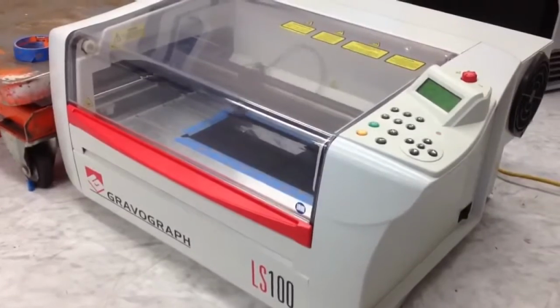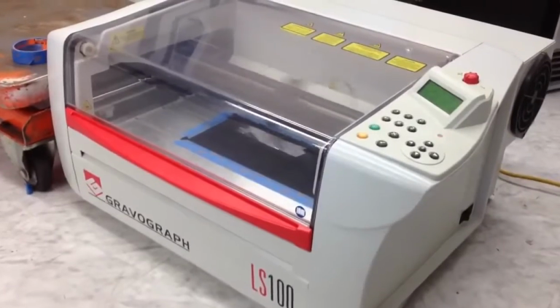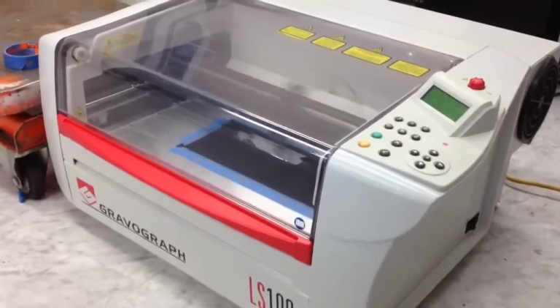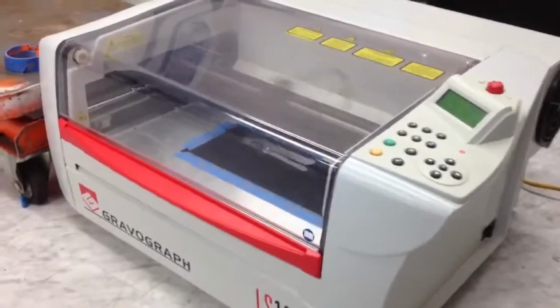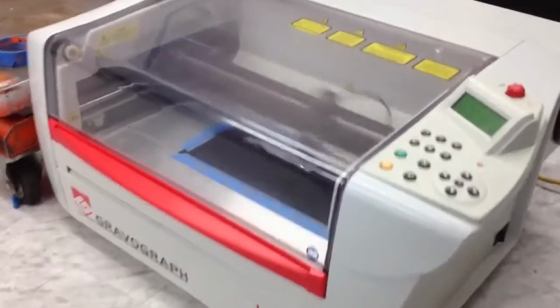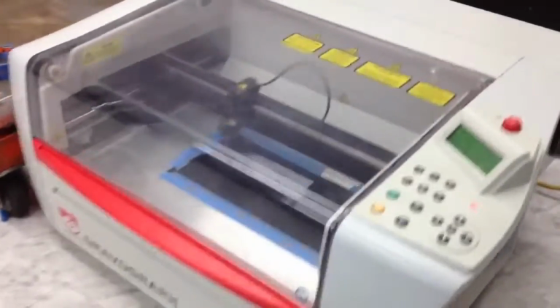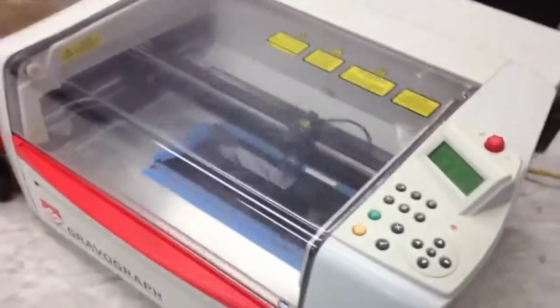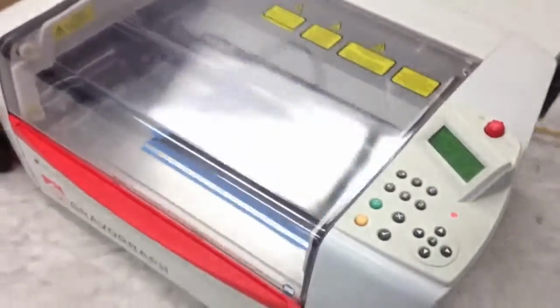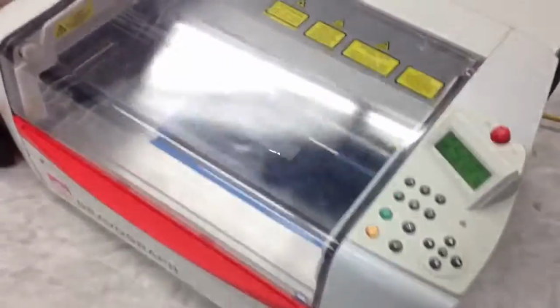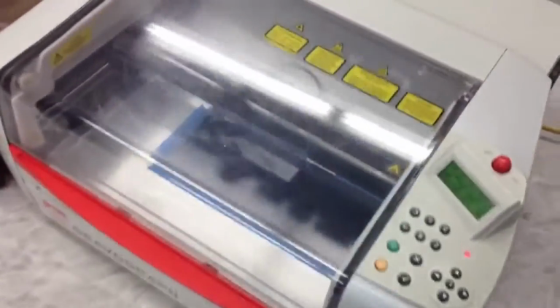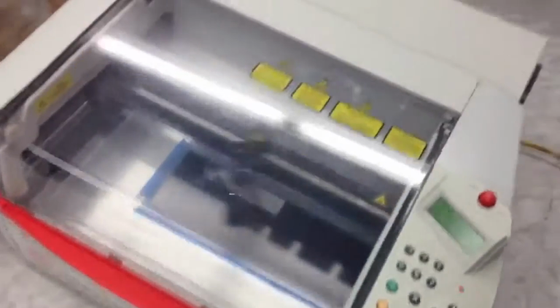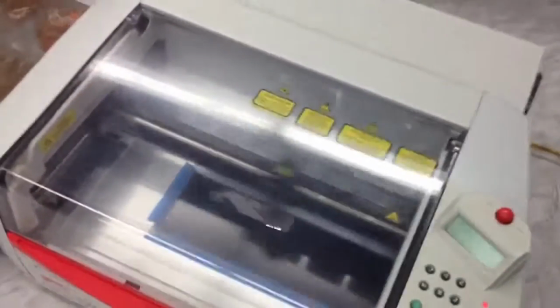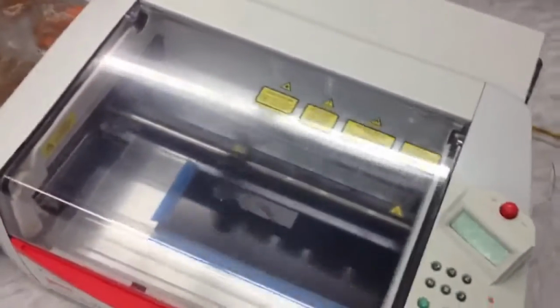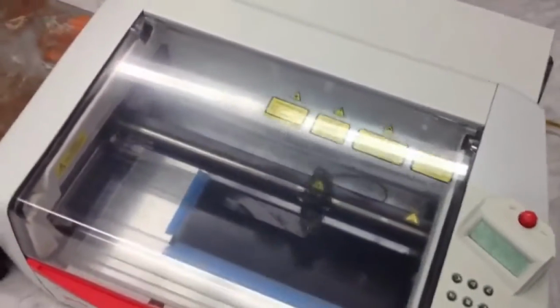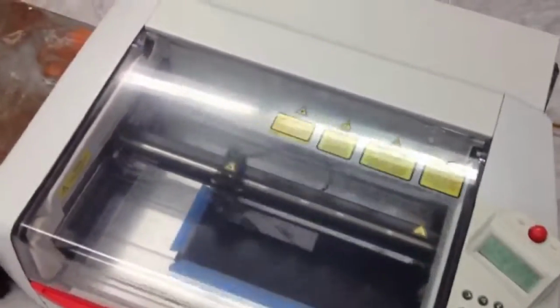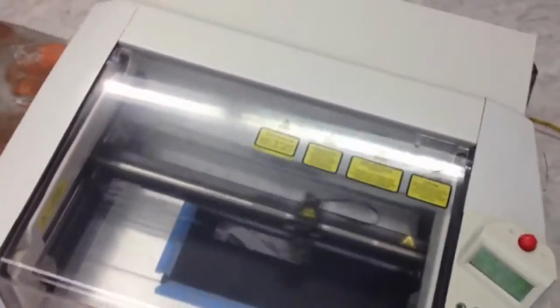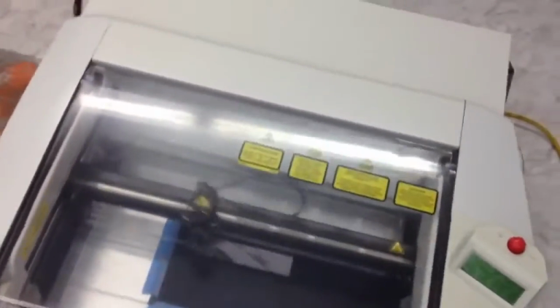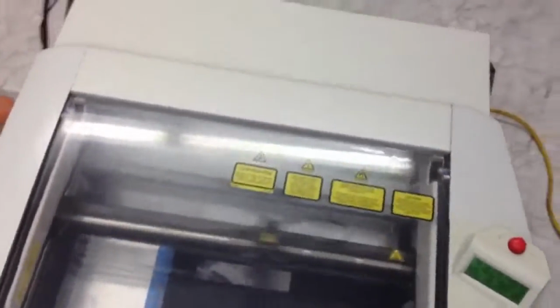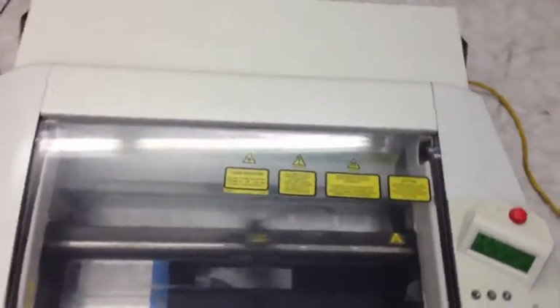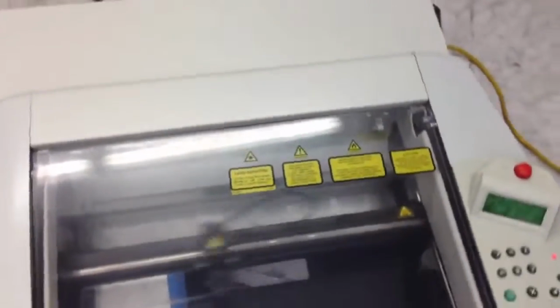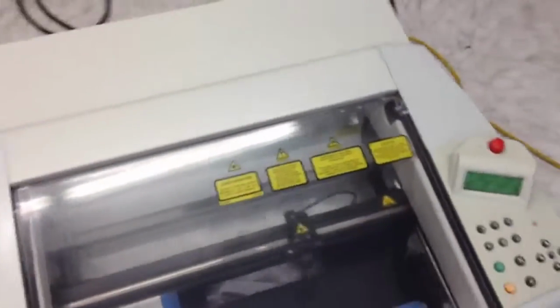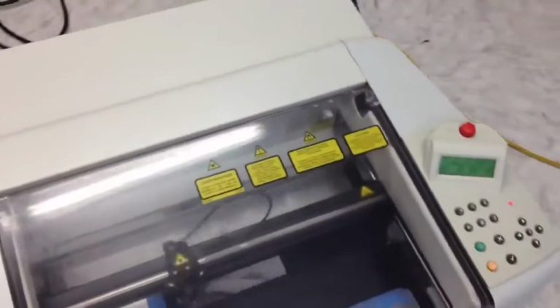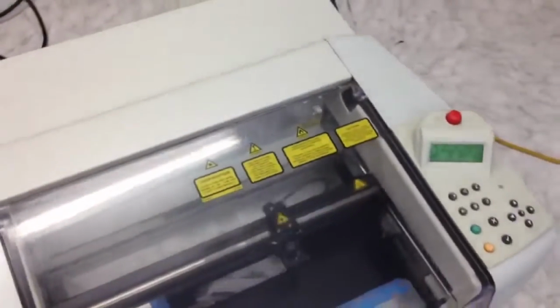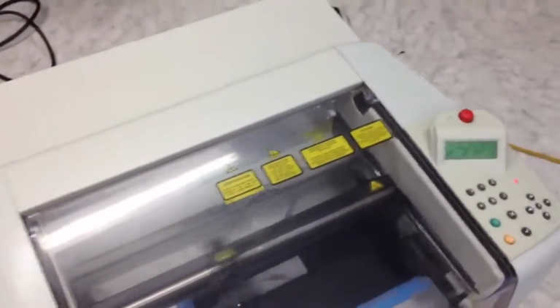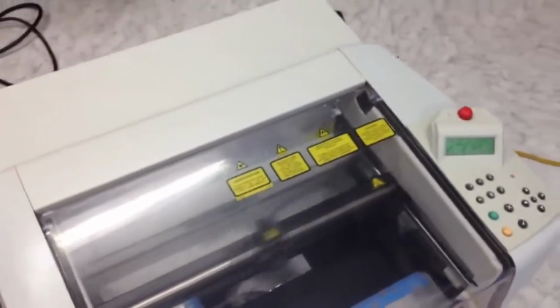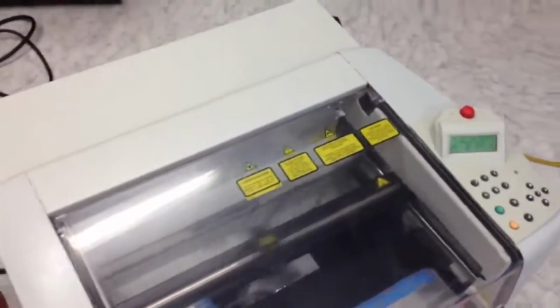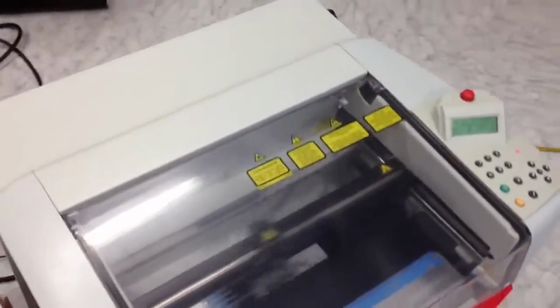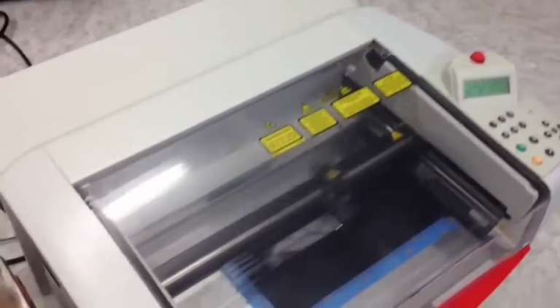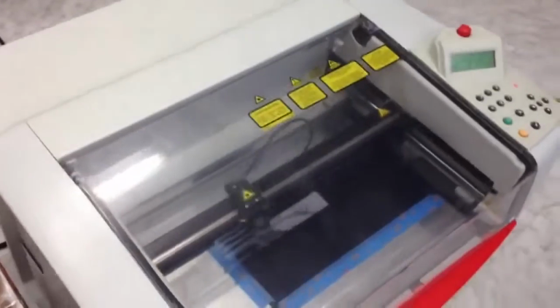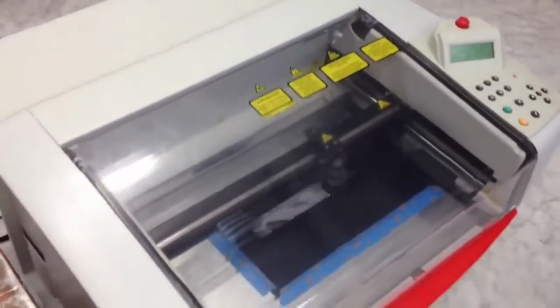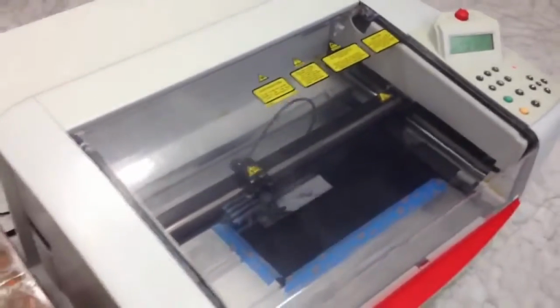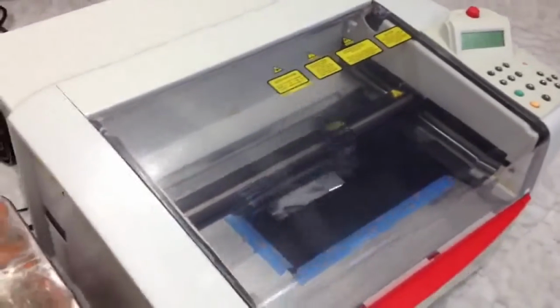Files import directly from CorelDRAW into the machine. No need for special software.